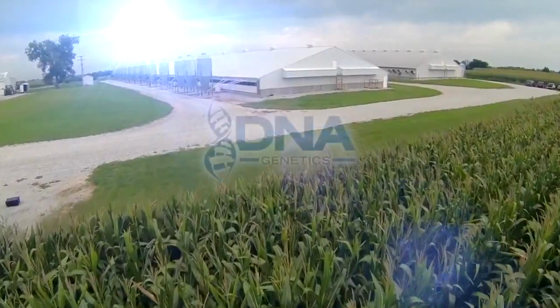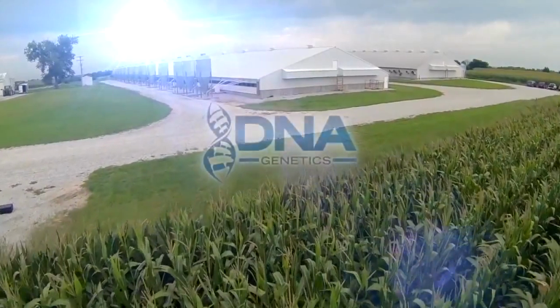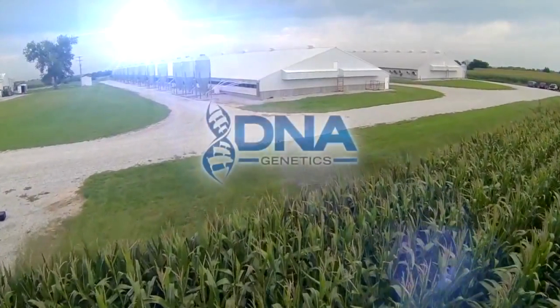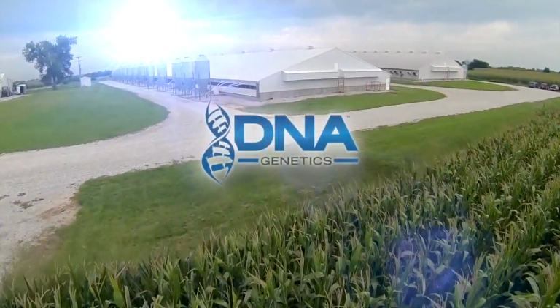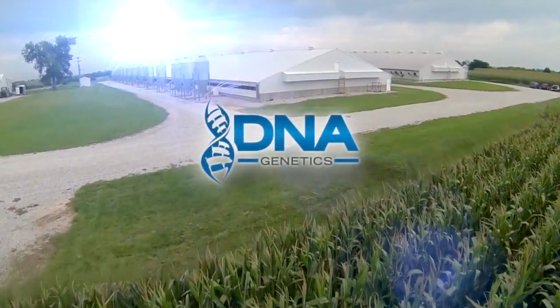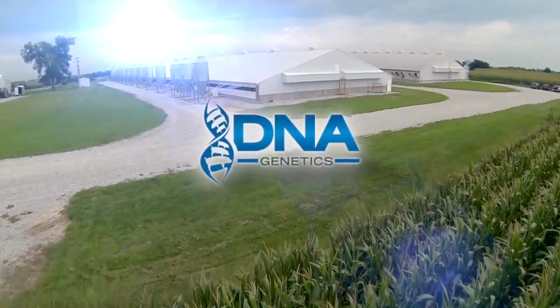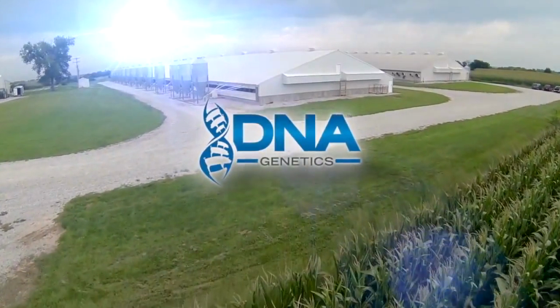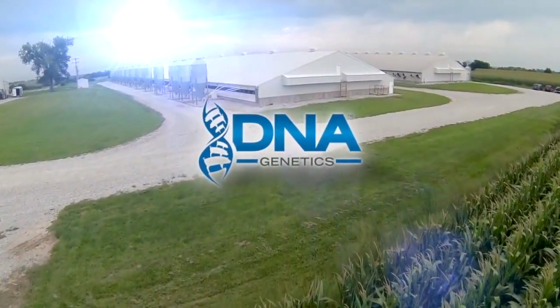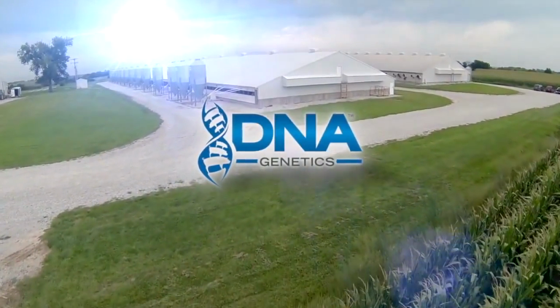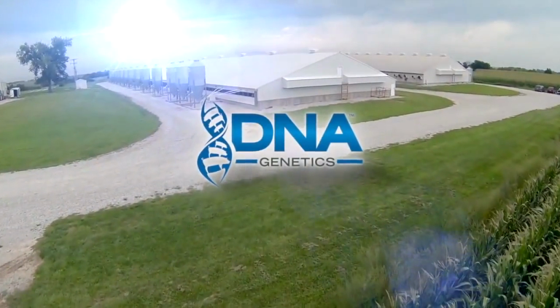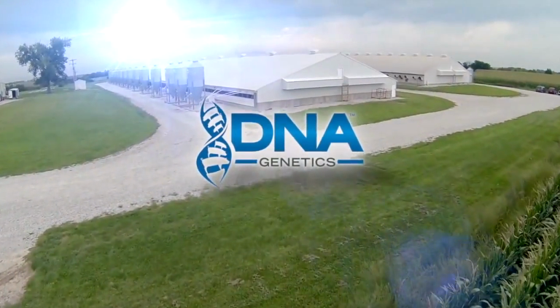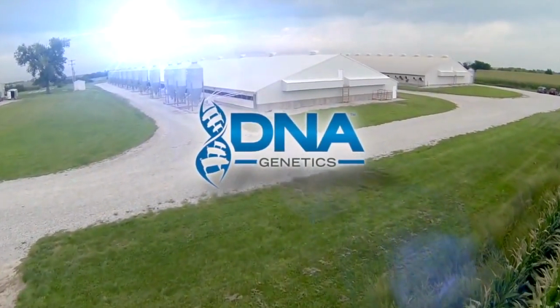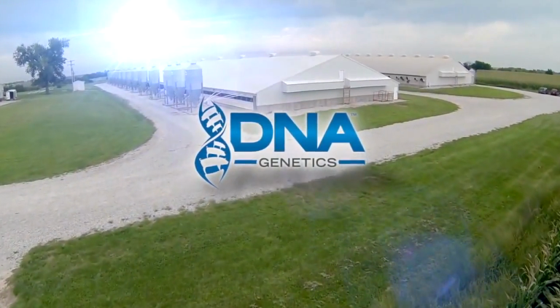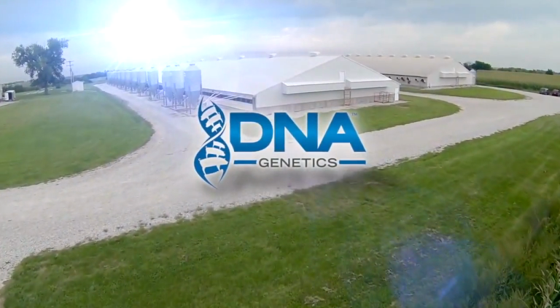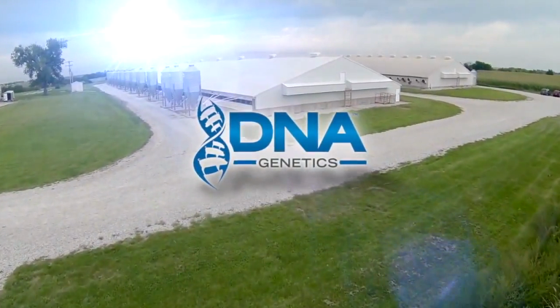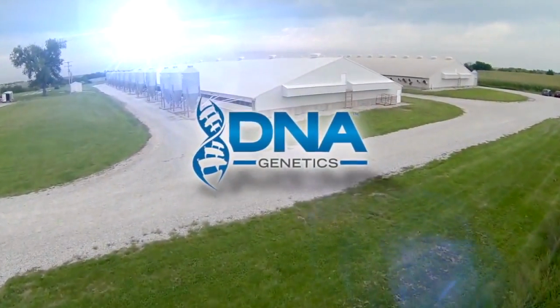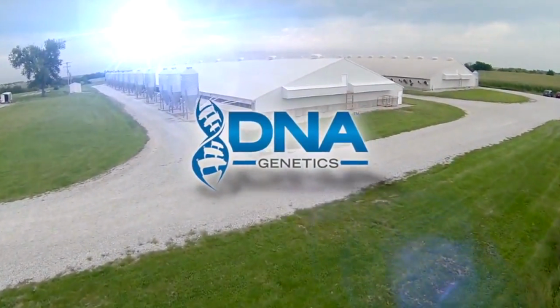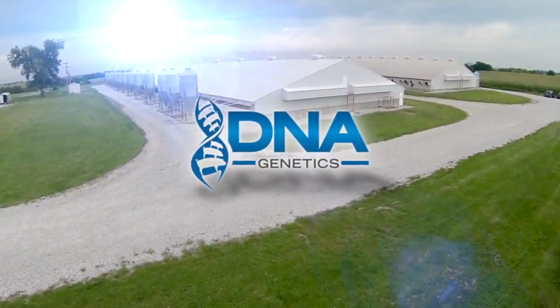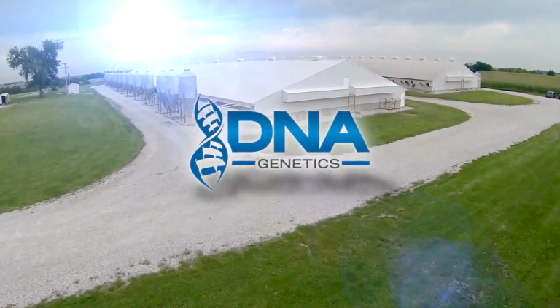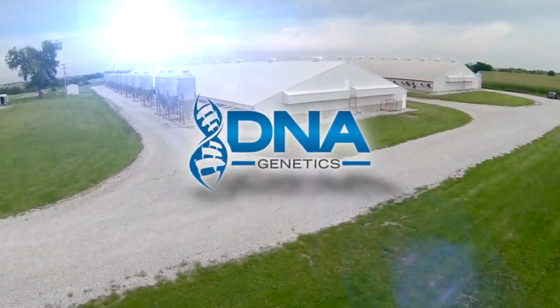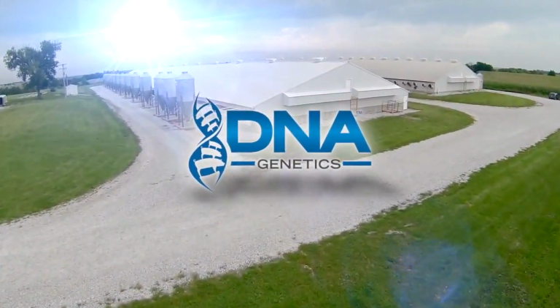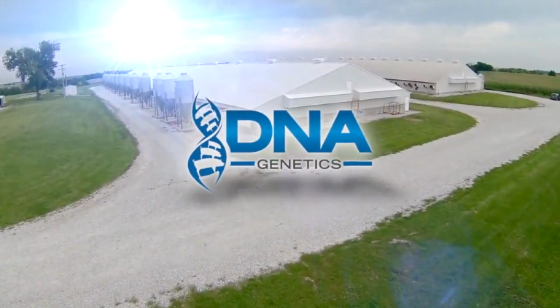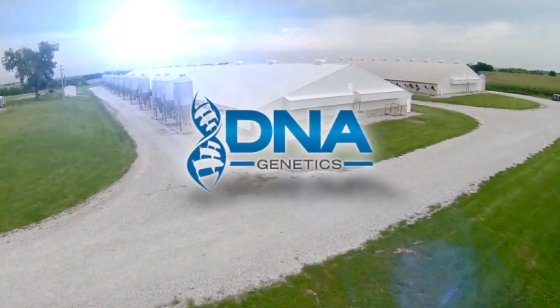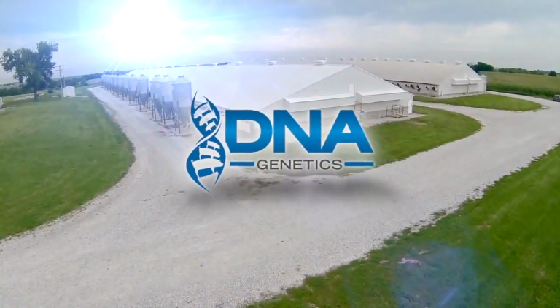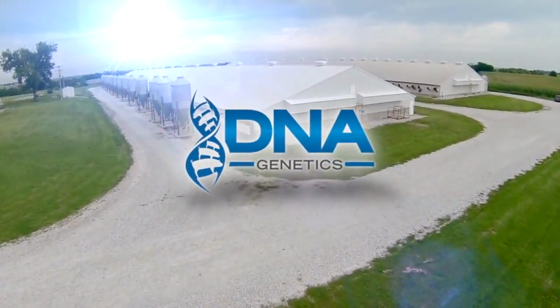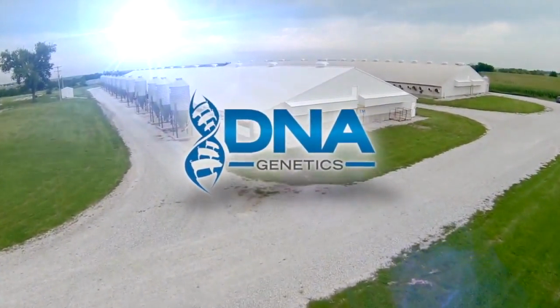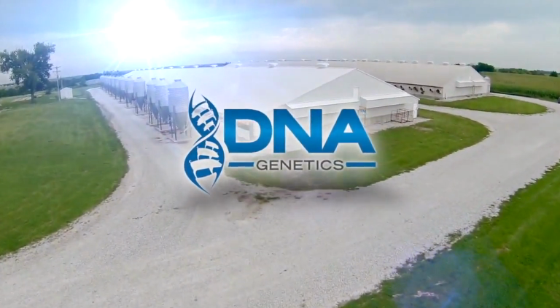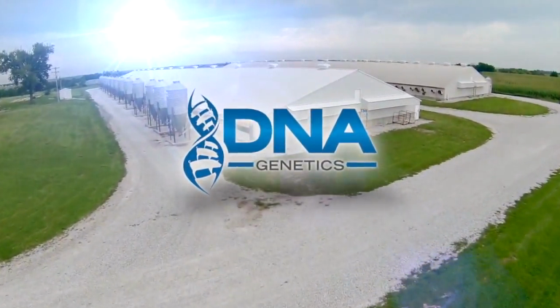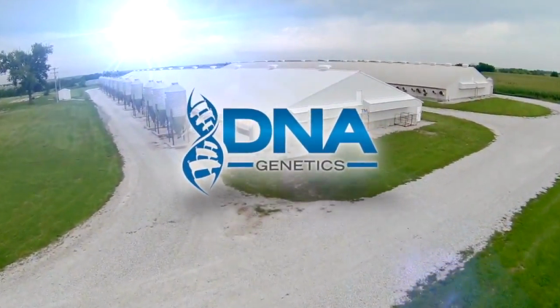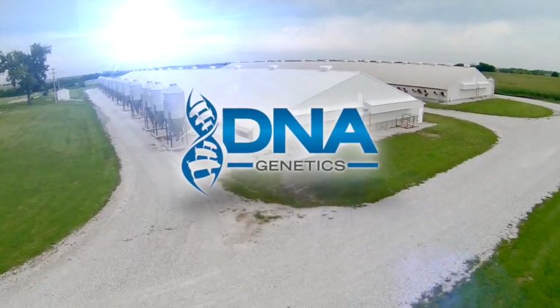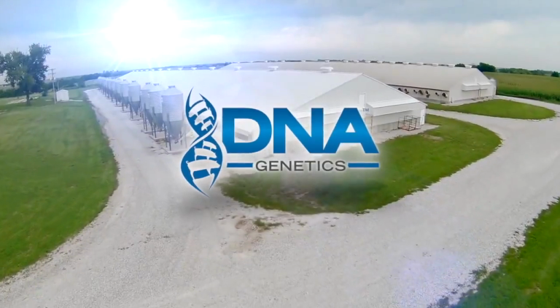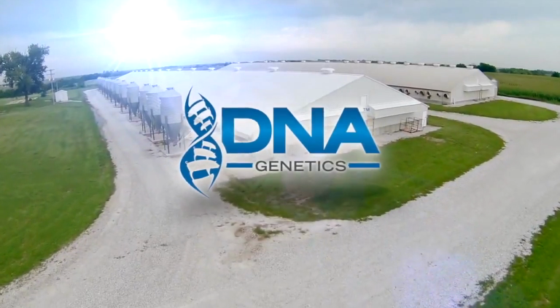We are DNA Genetics. Best people. Best pig. Best genetic option.